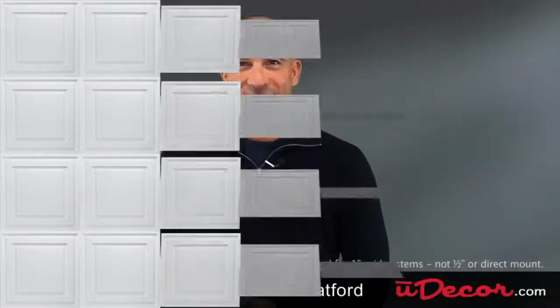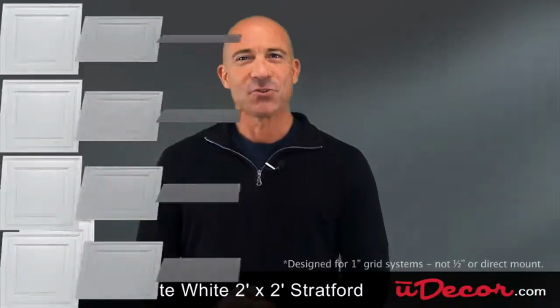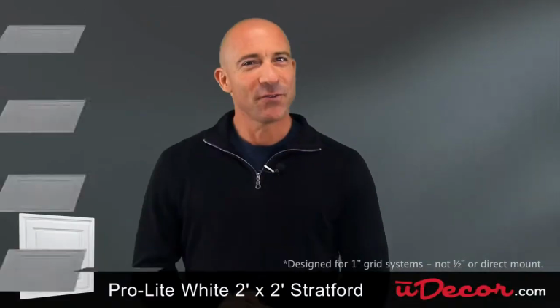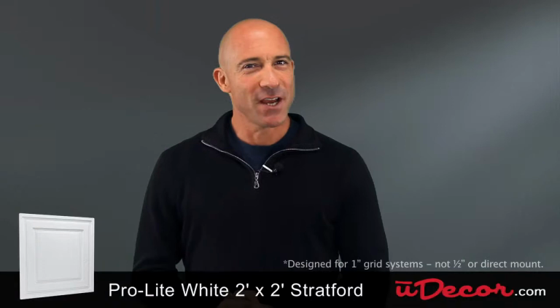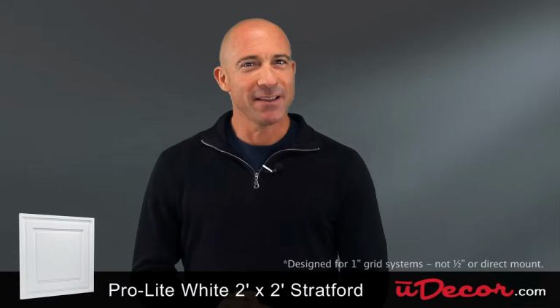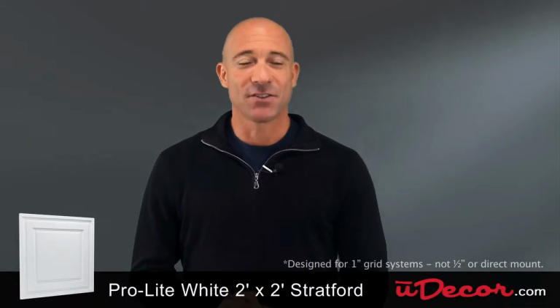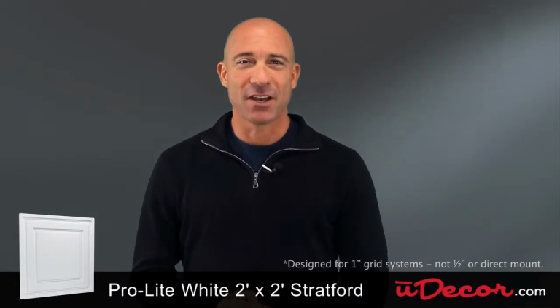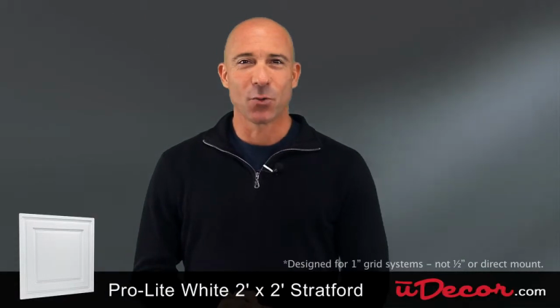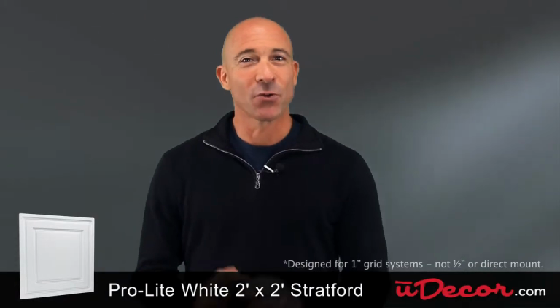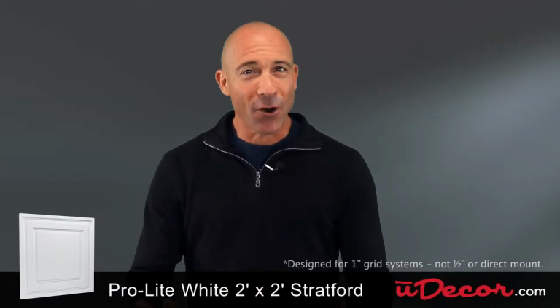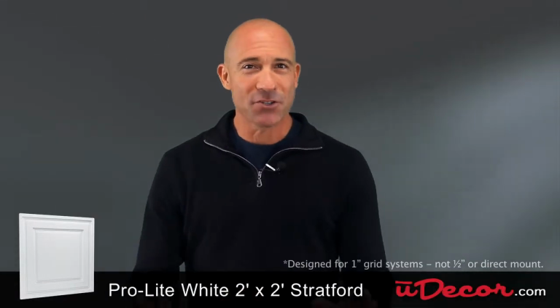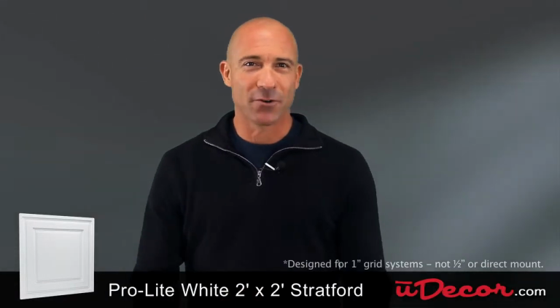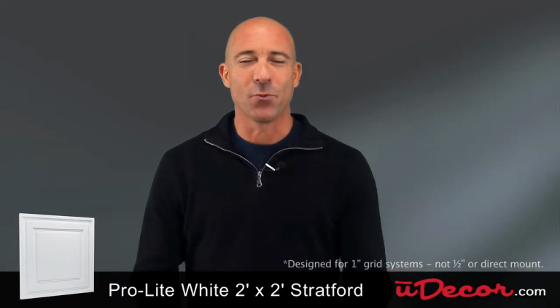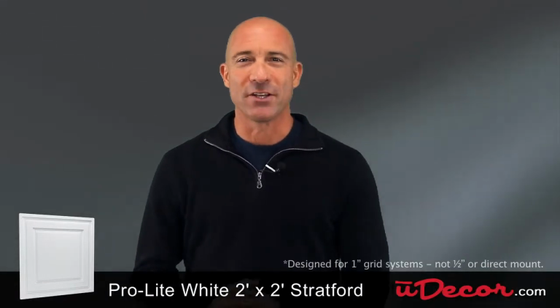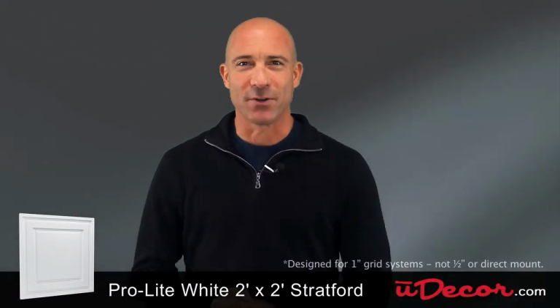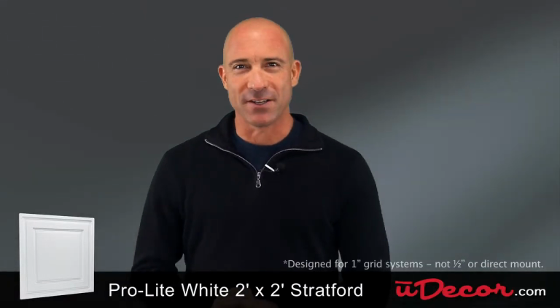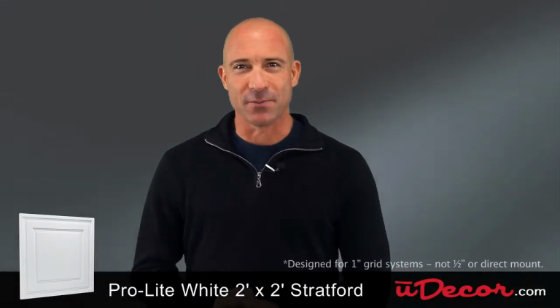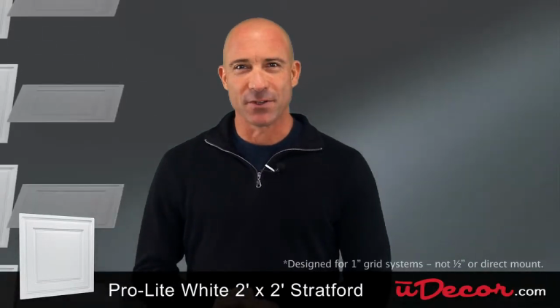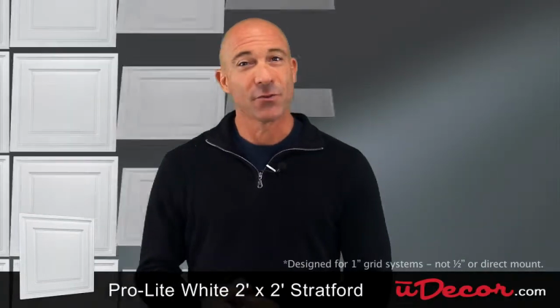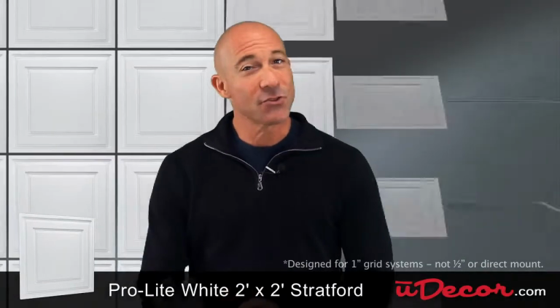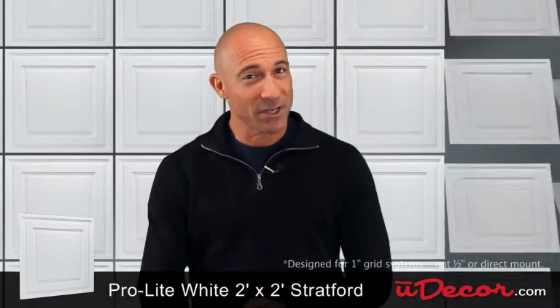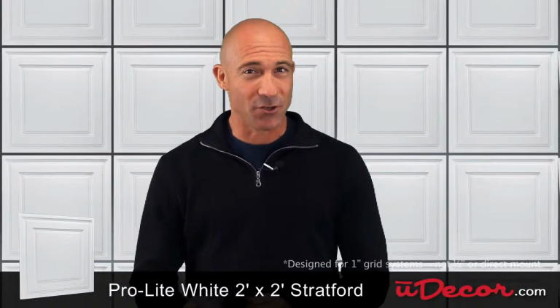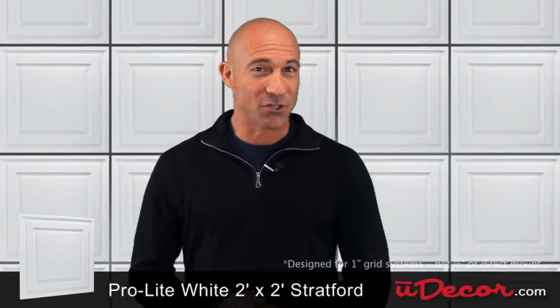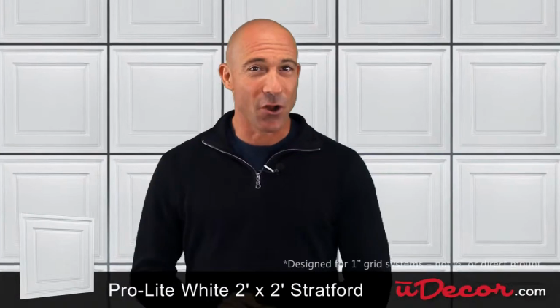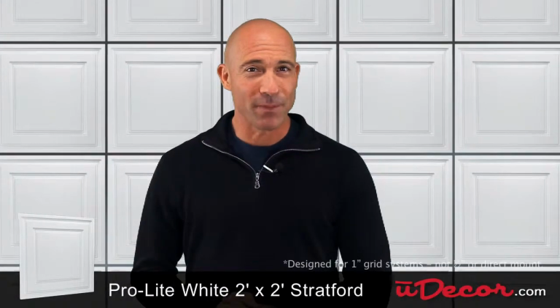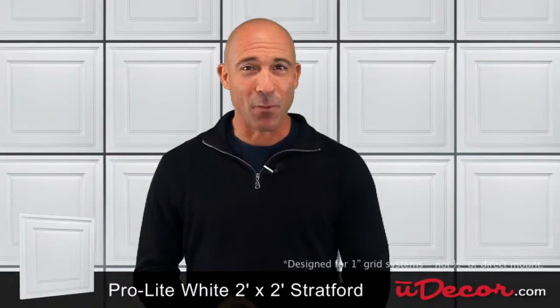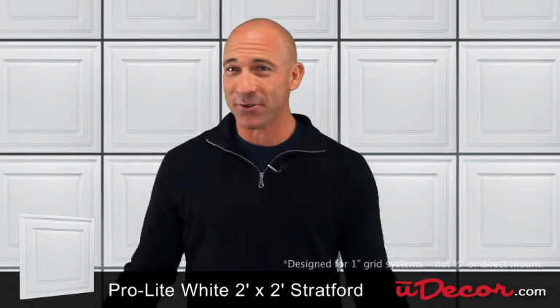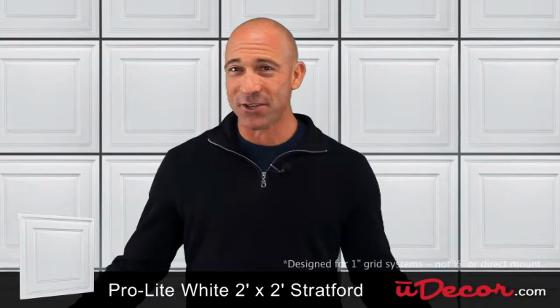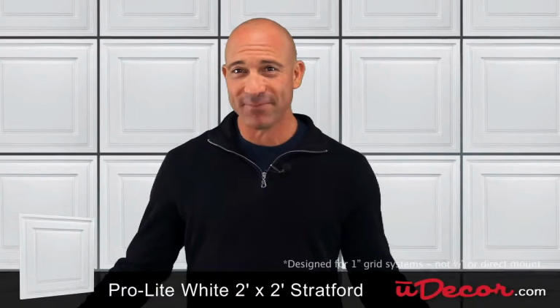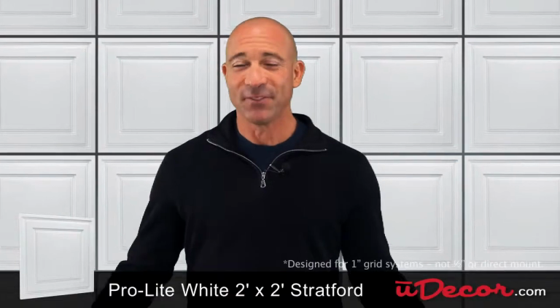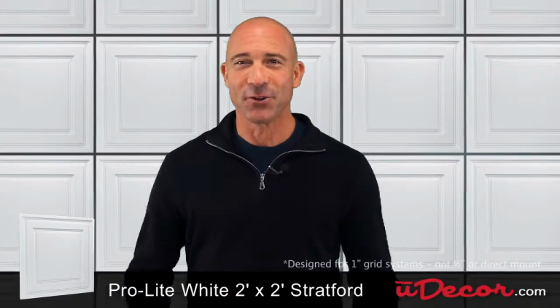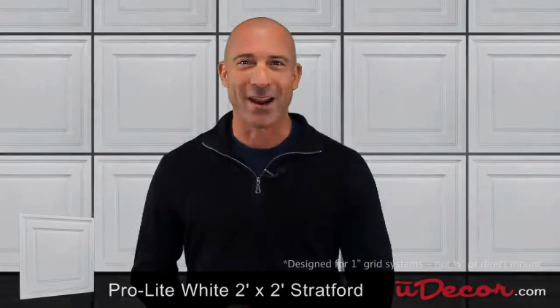The Stratford tile is designed to work with all standard 1 inch grid systems. They're so easy to install and will make your ceiling look great.